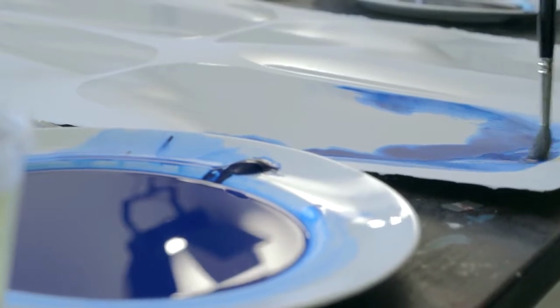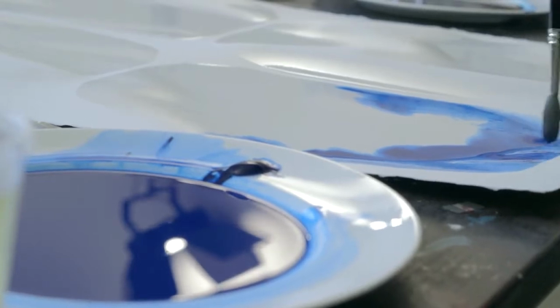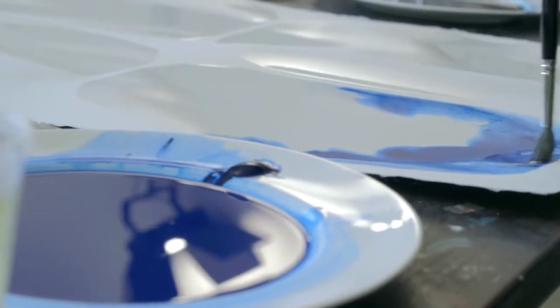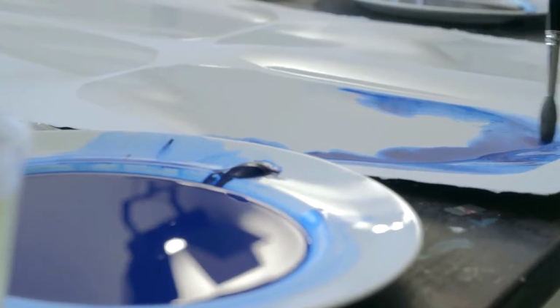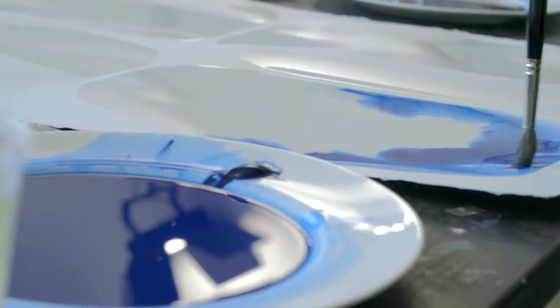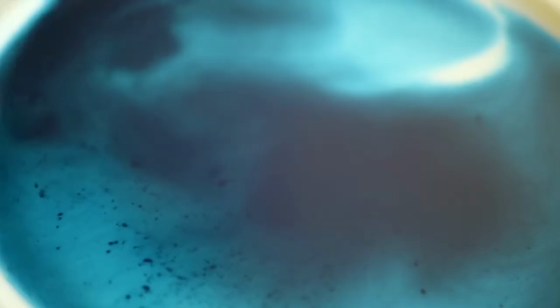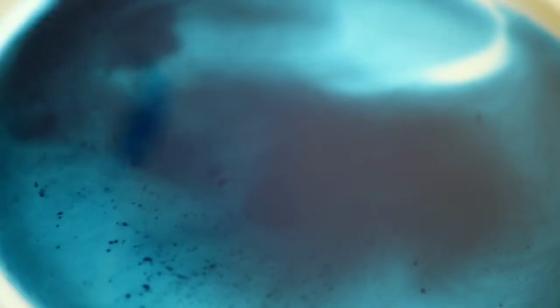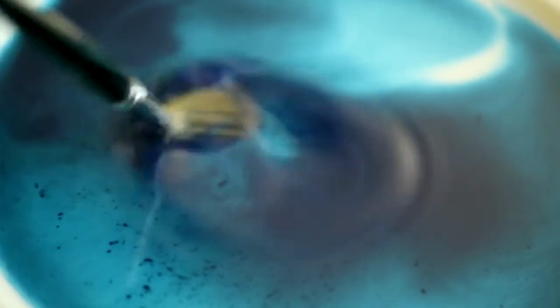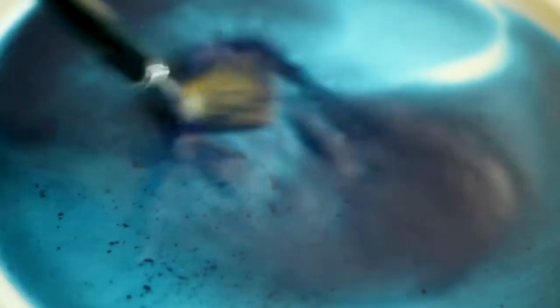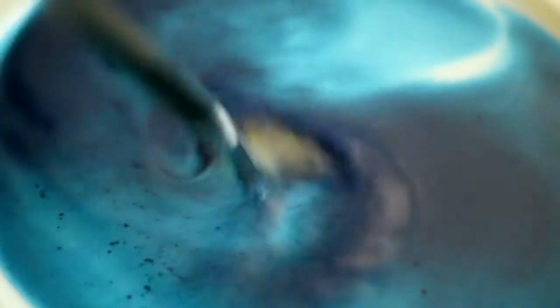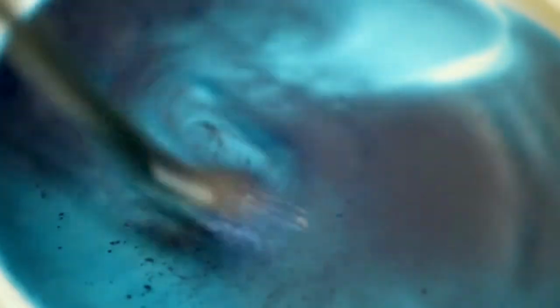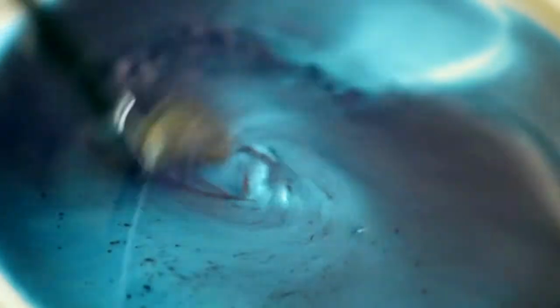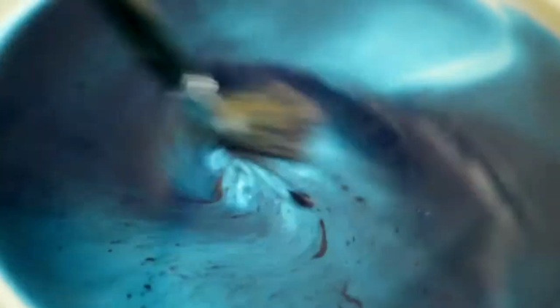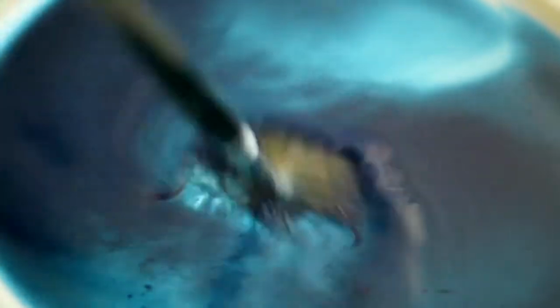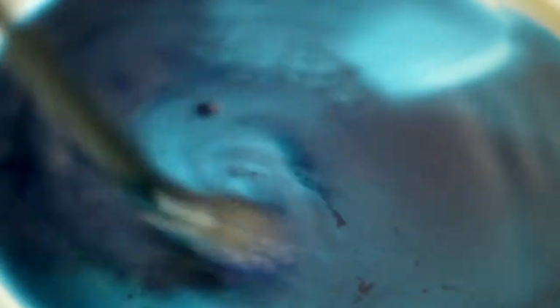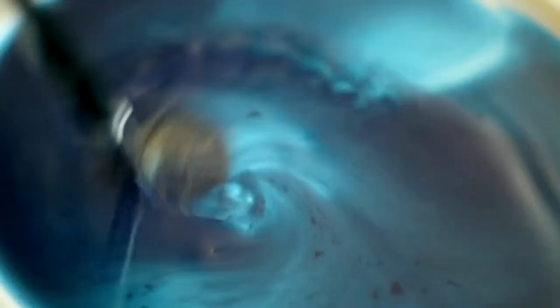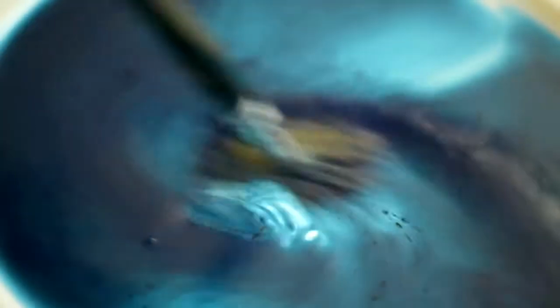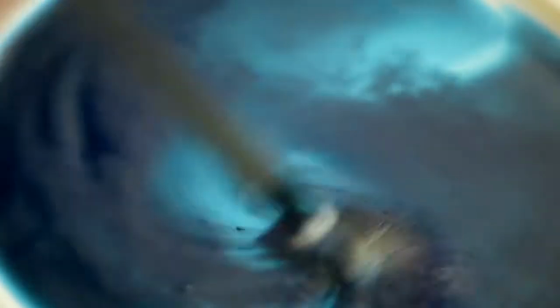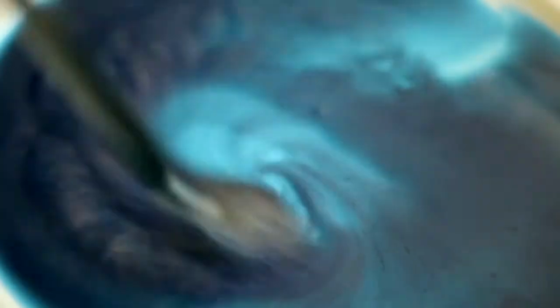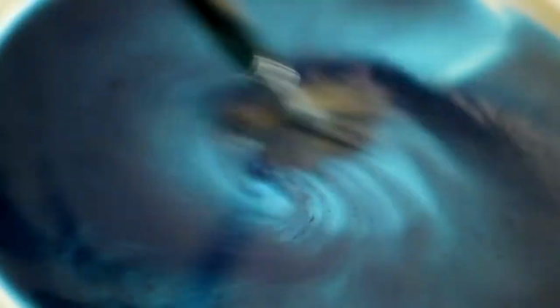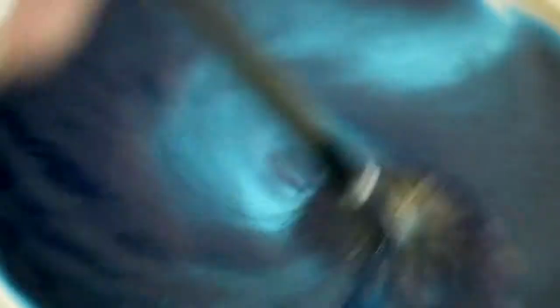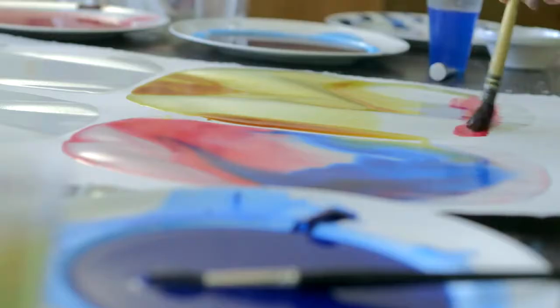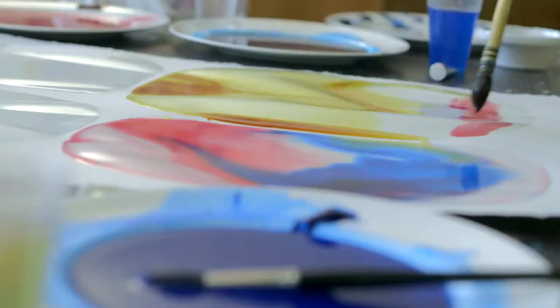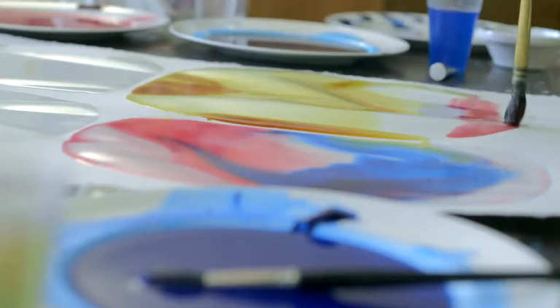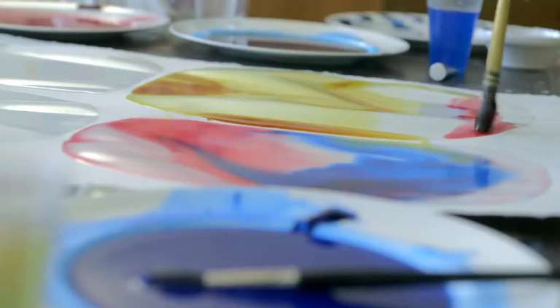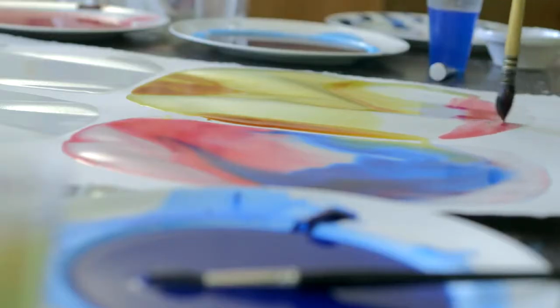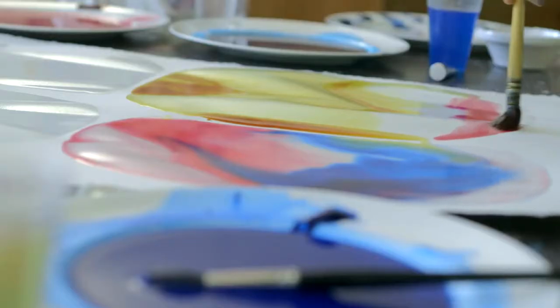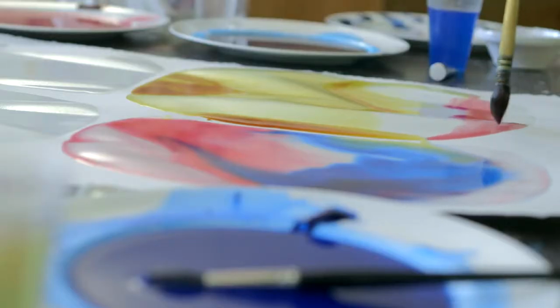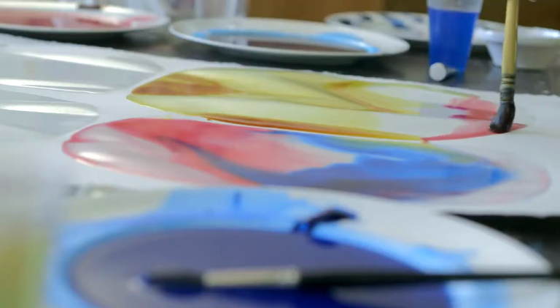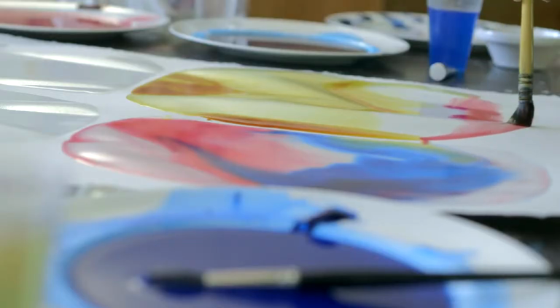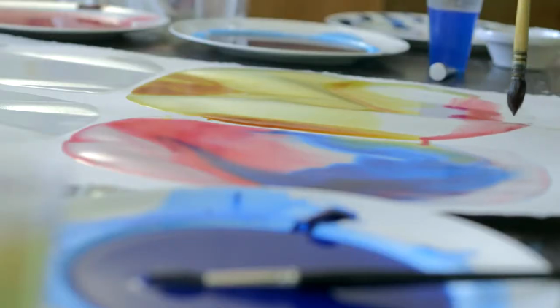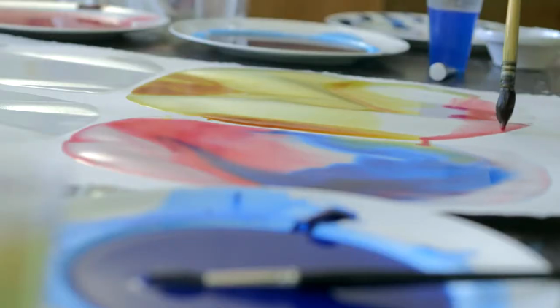The longer that drying process takes, the more resolved all the tensions between the fibres are, and the more stable the paper will be.